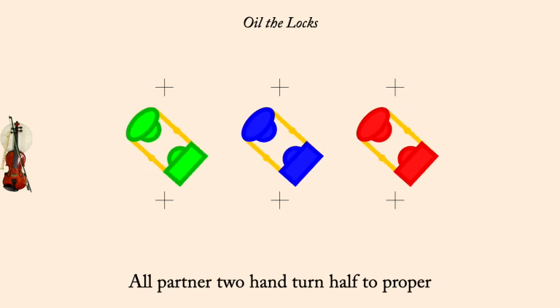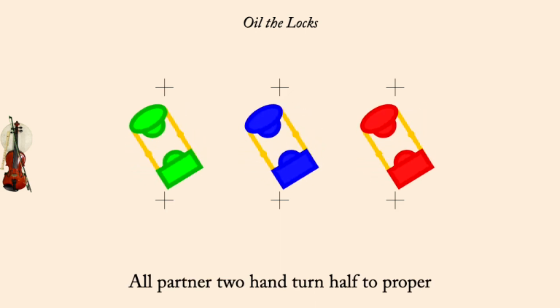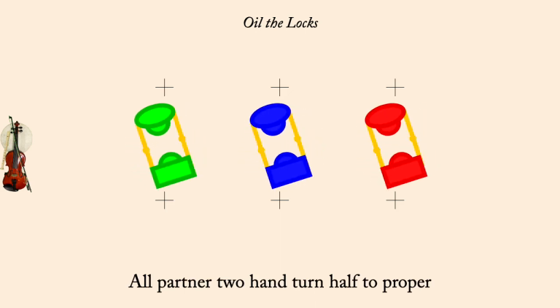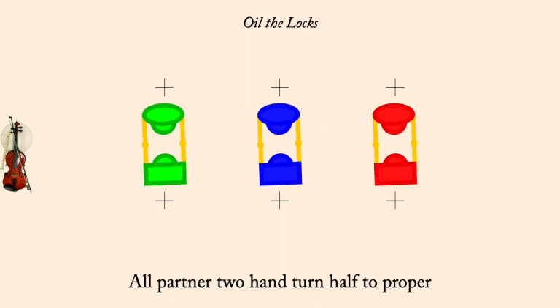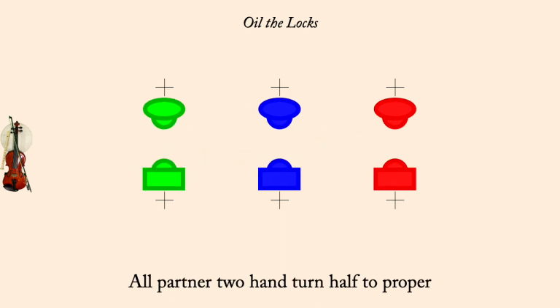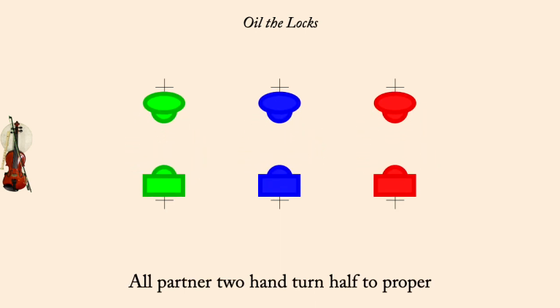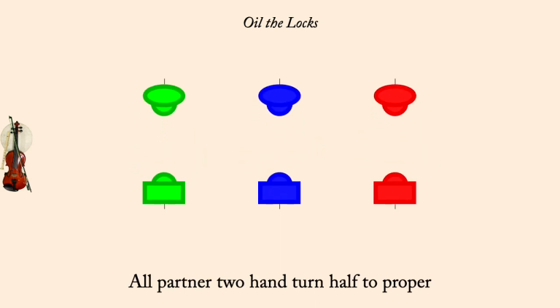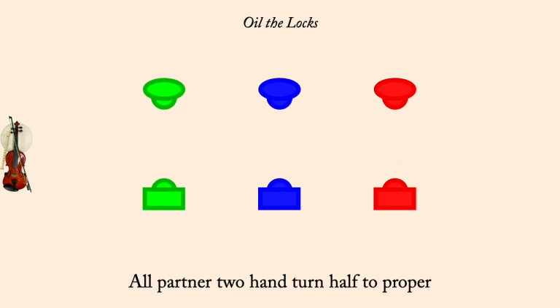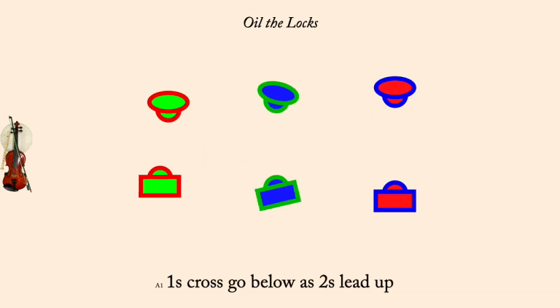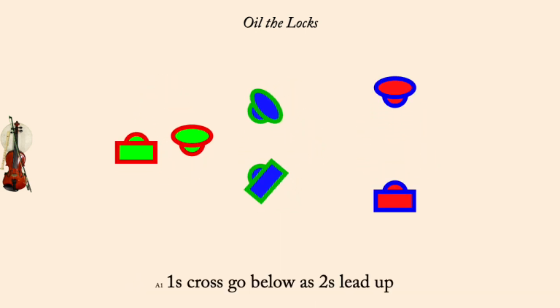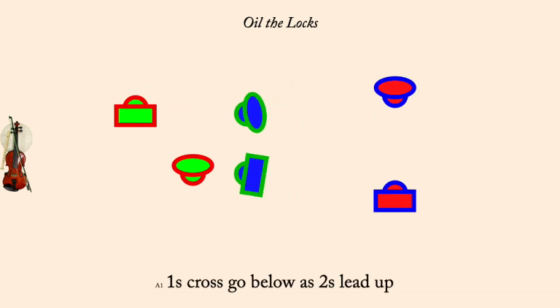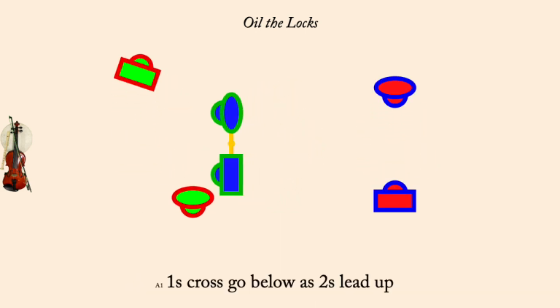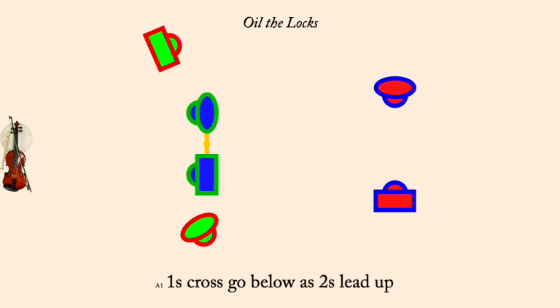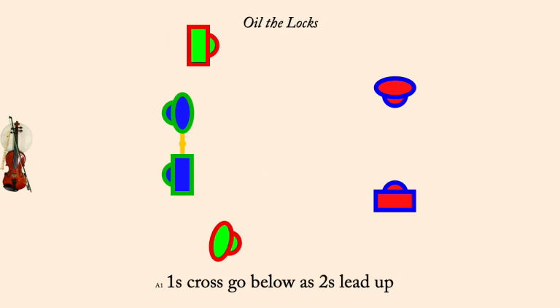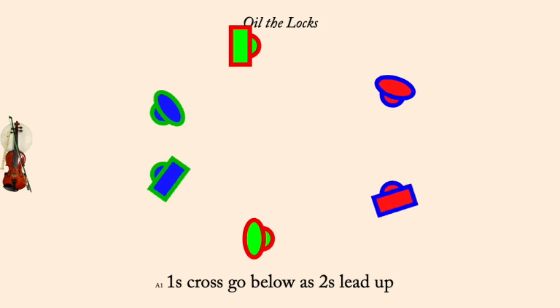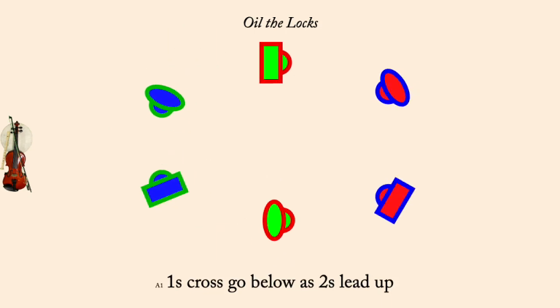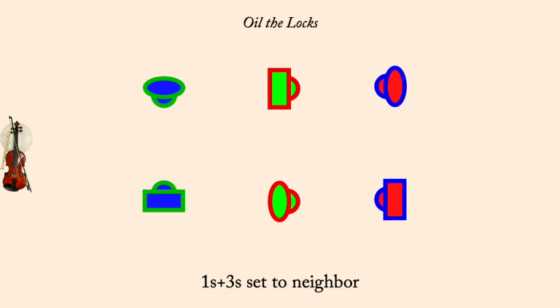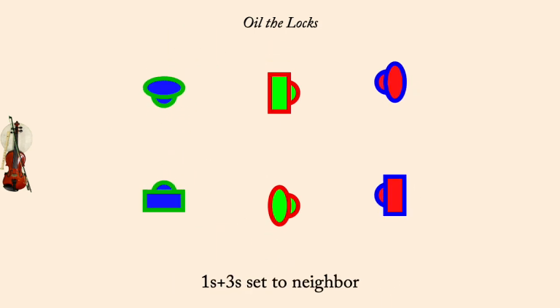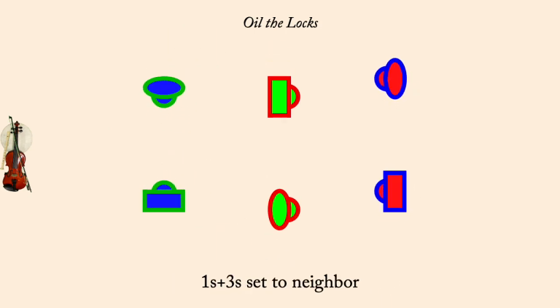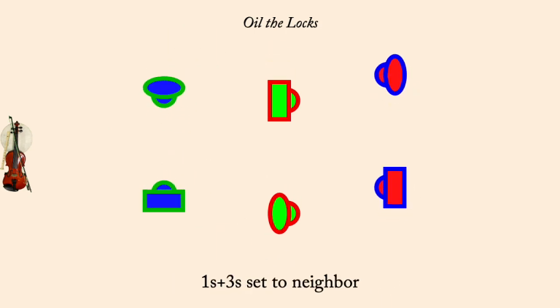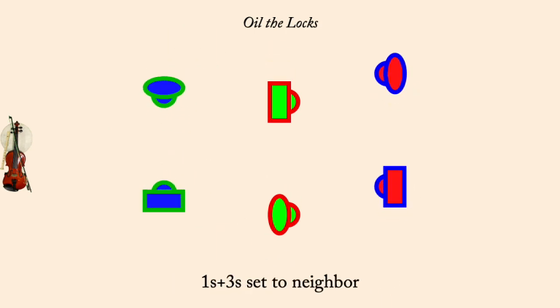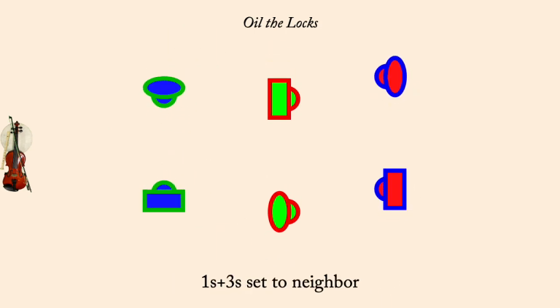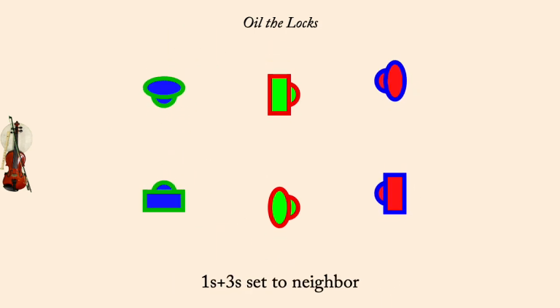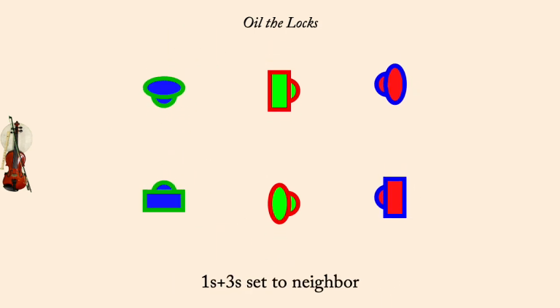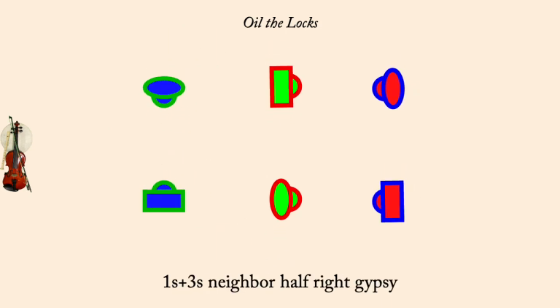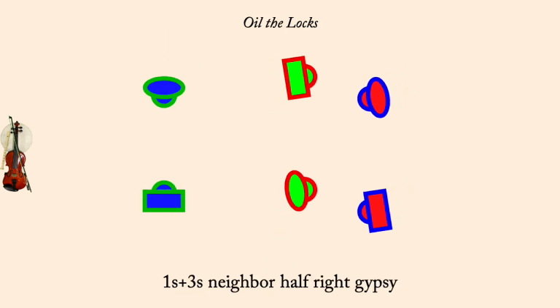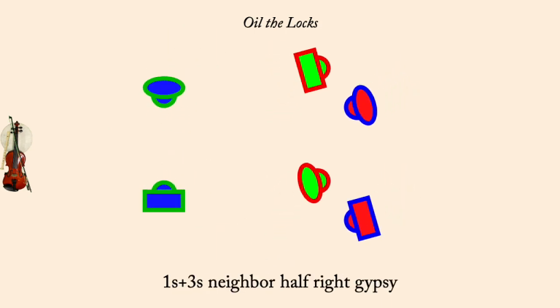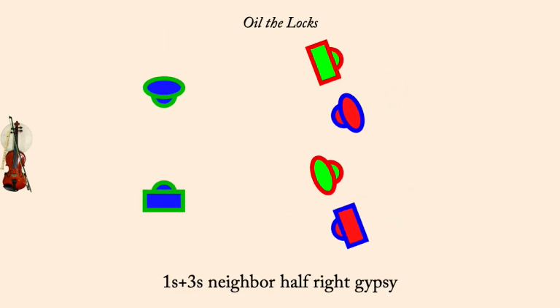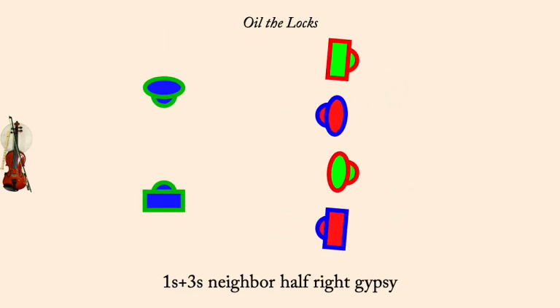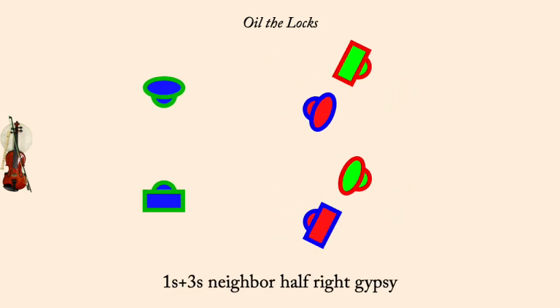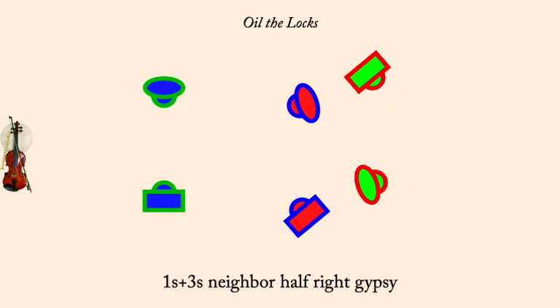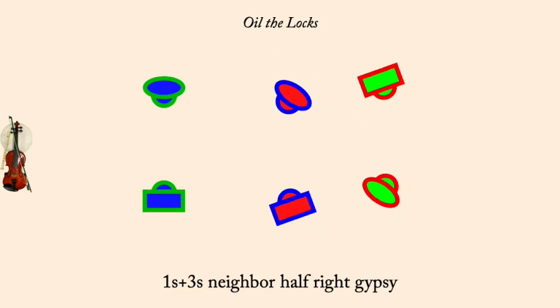Ones cross, go below, as twos lead up. Ones and threes, neighbor set. And right gypsy half. And partner two-hand turn, half.